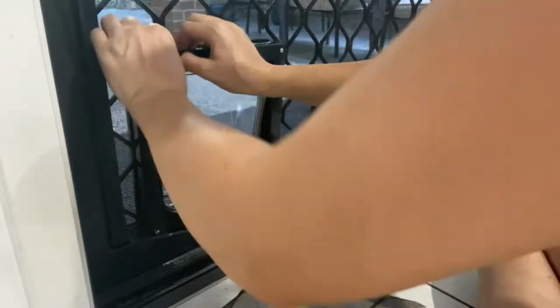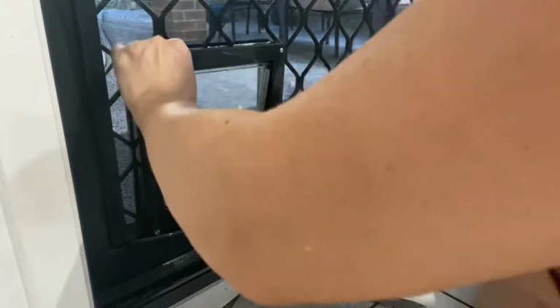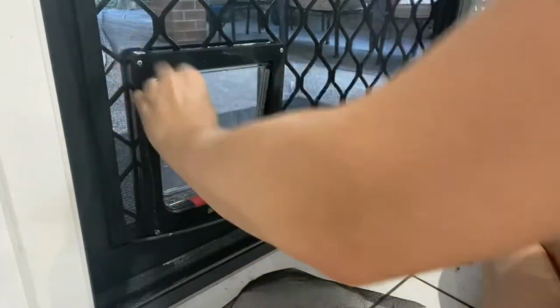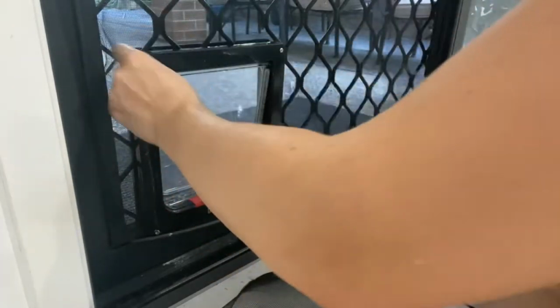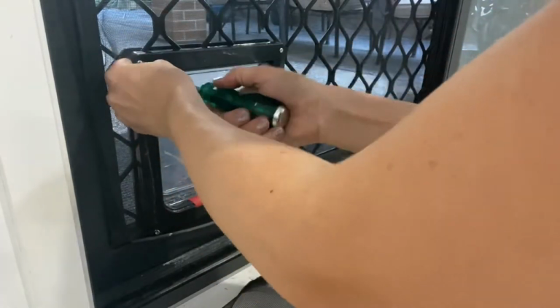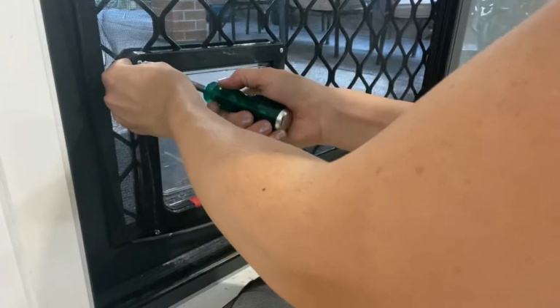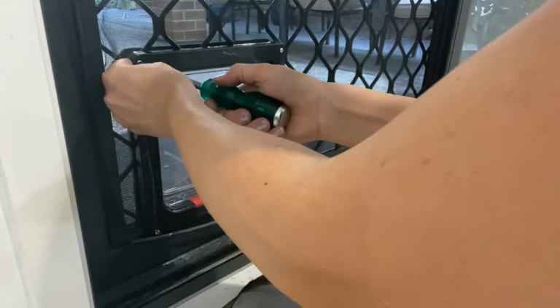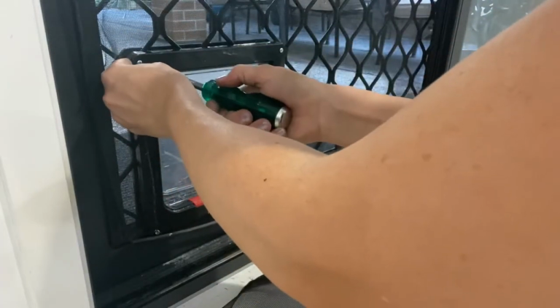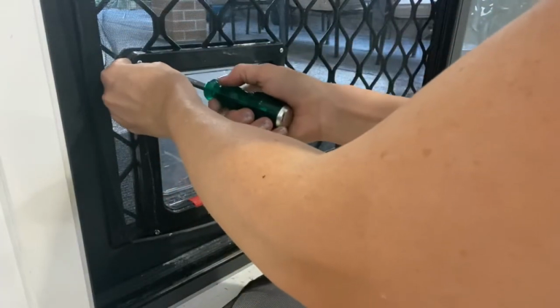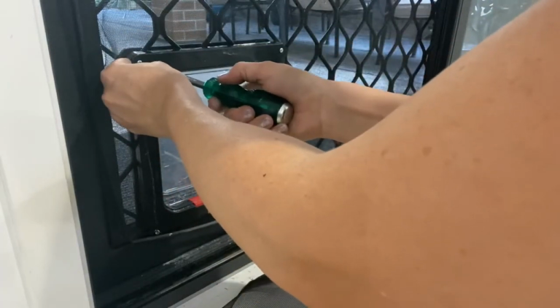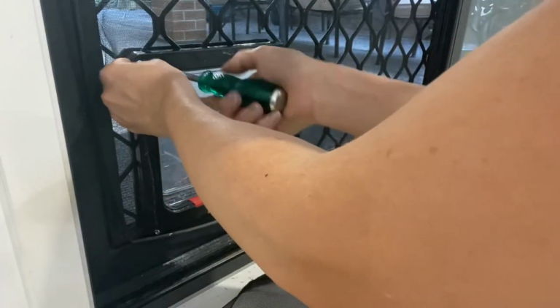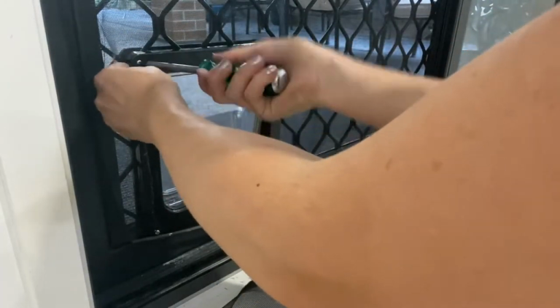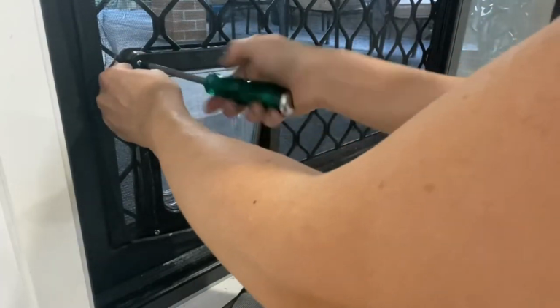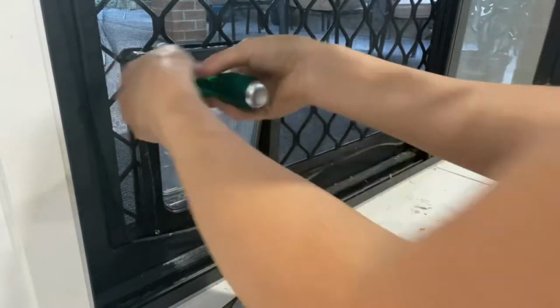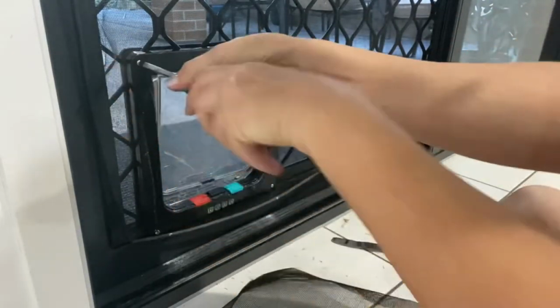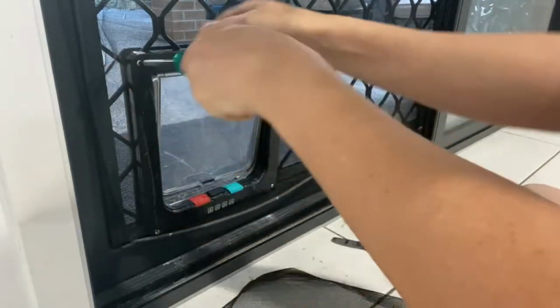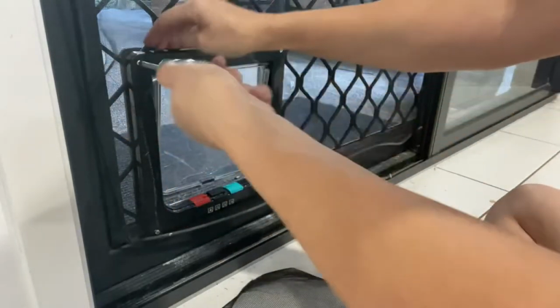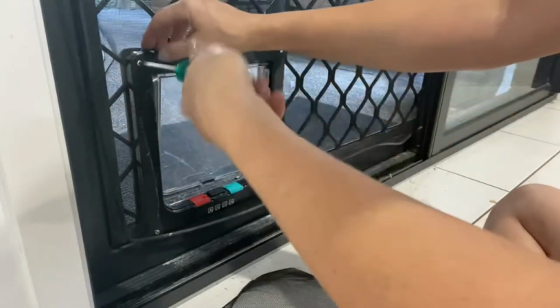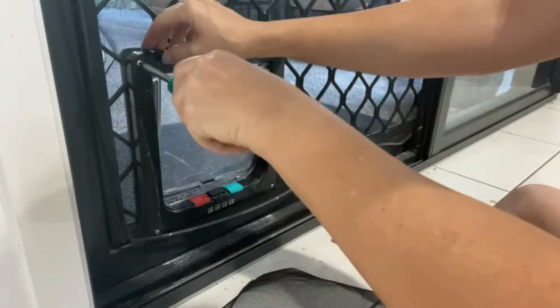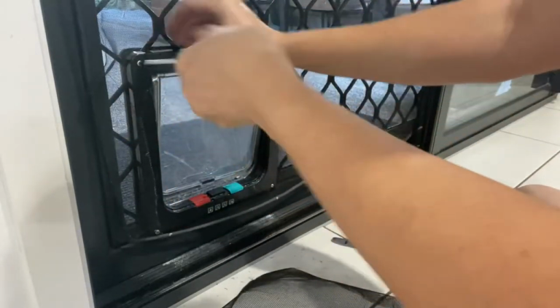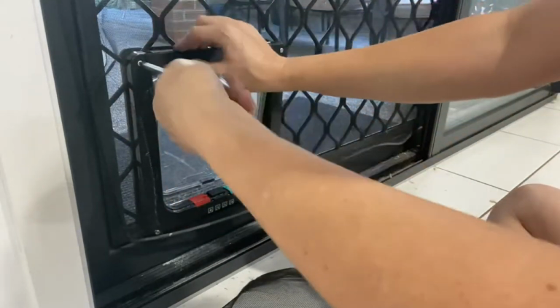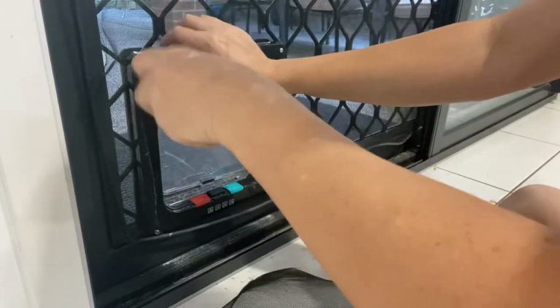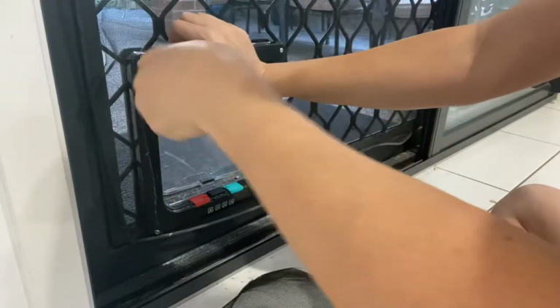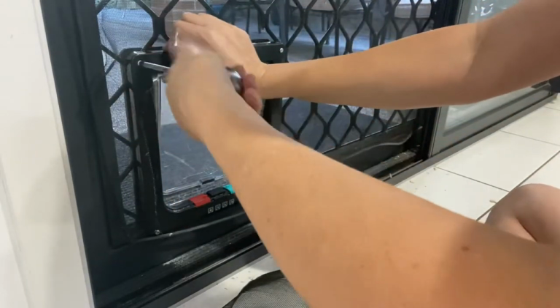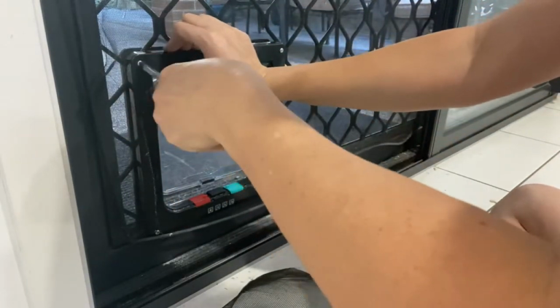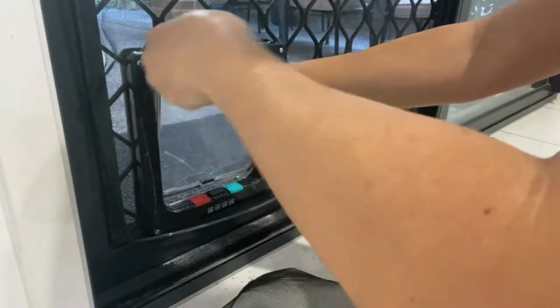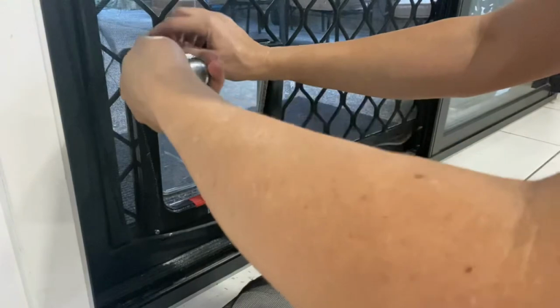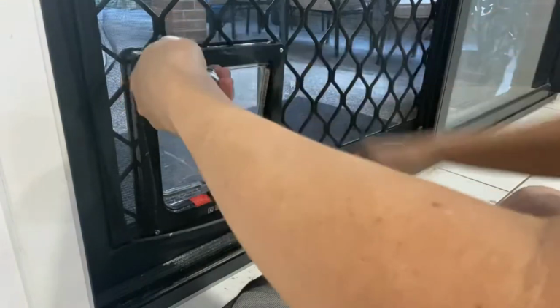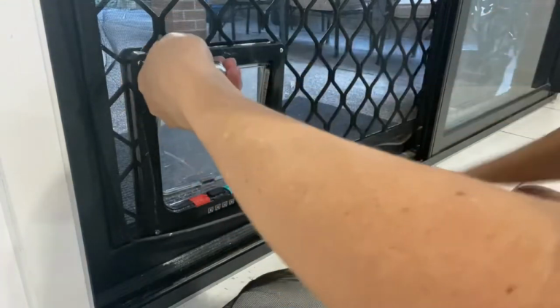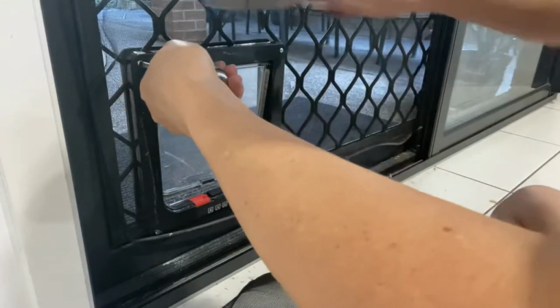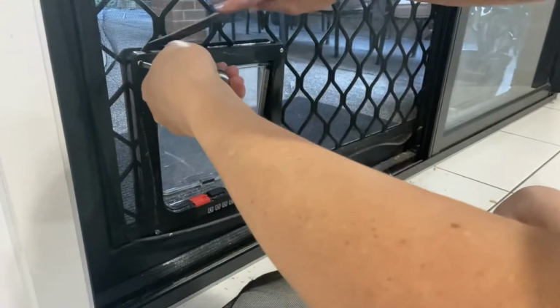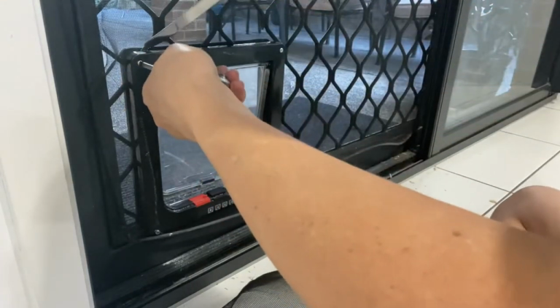Once that screen is tucked into the front and back of the pet door, you can screw it tightly into place.